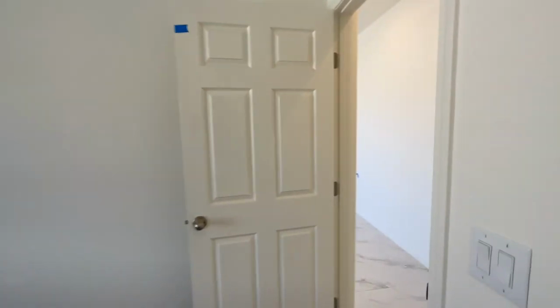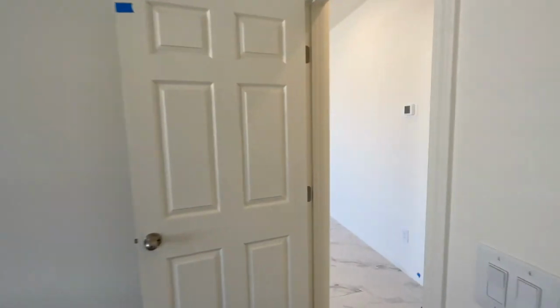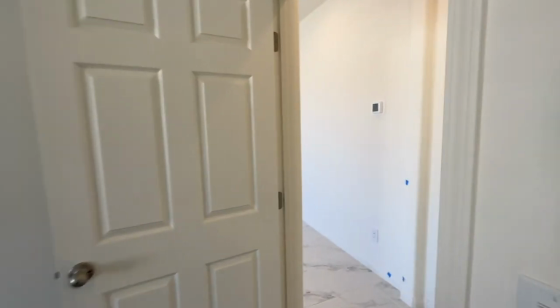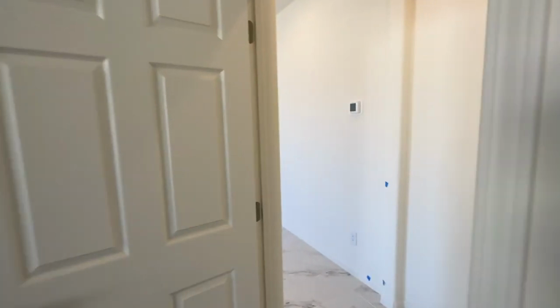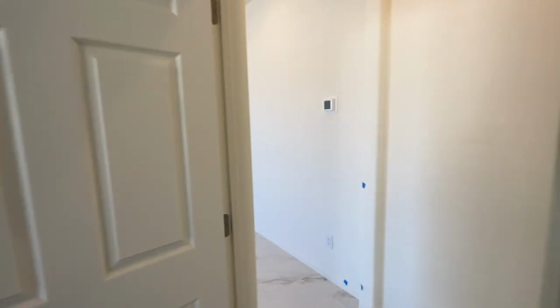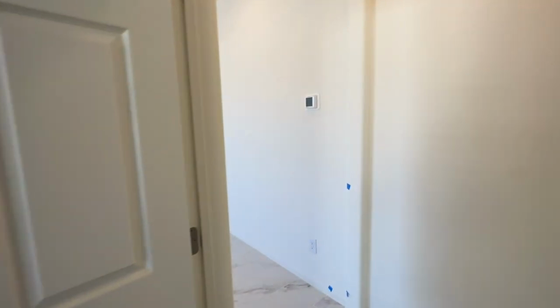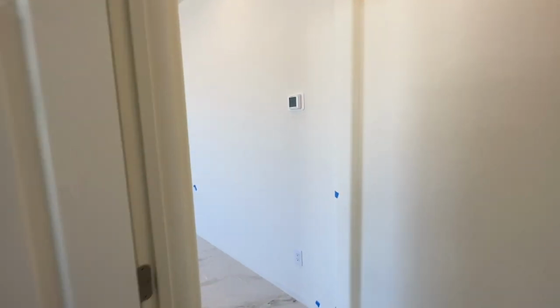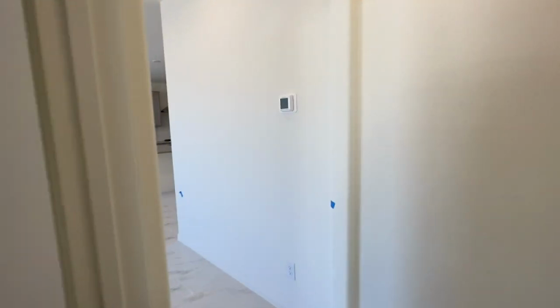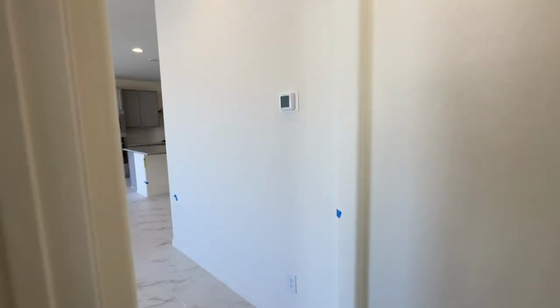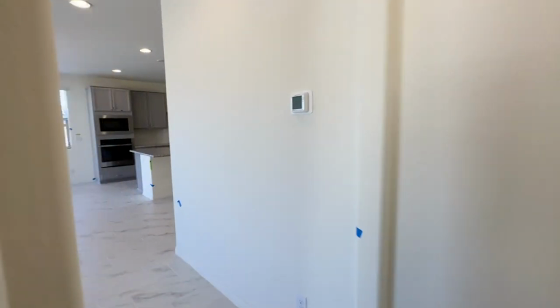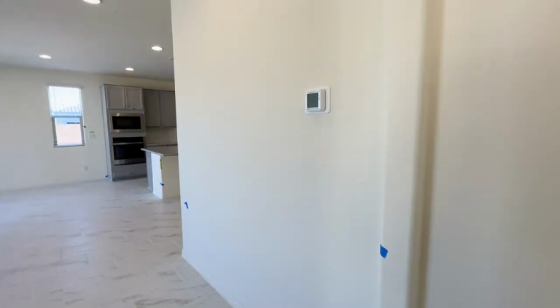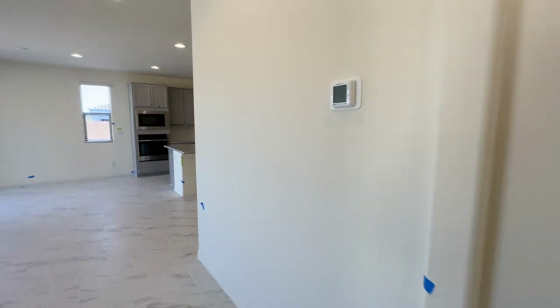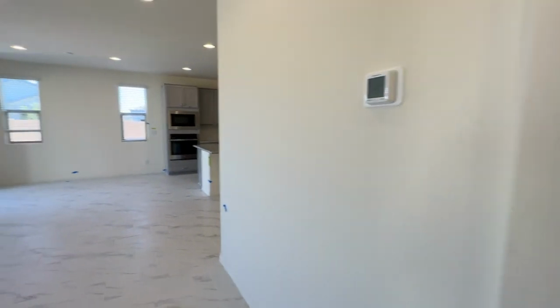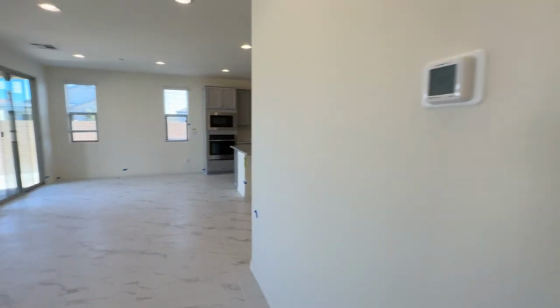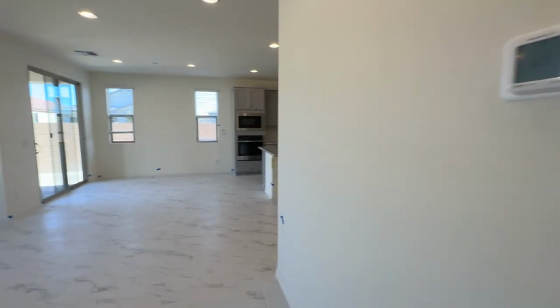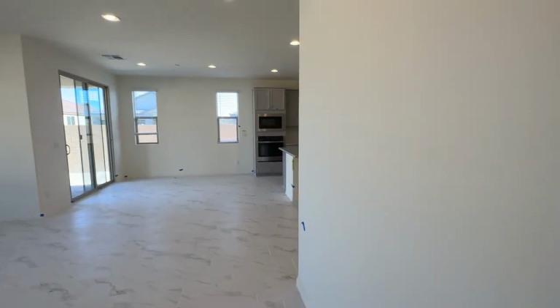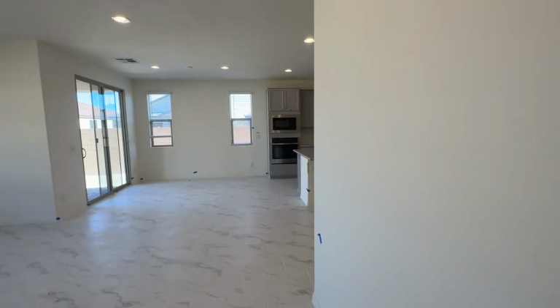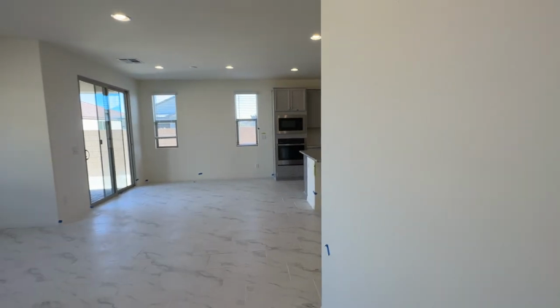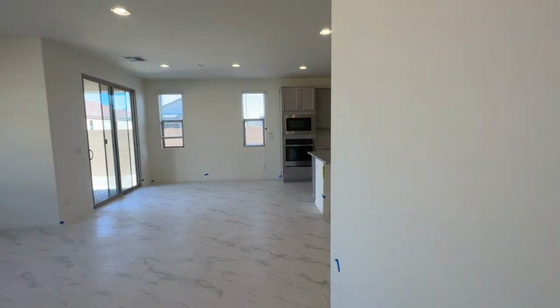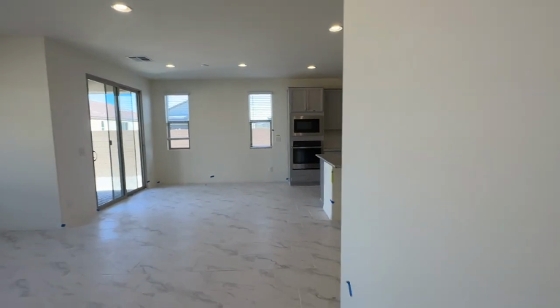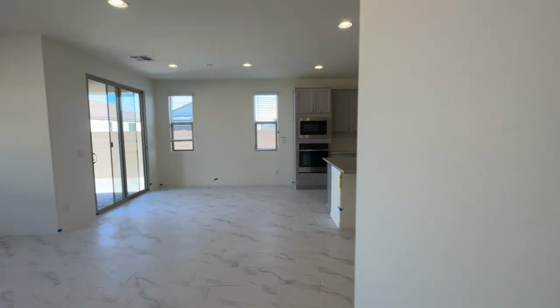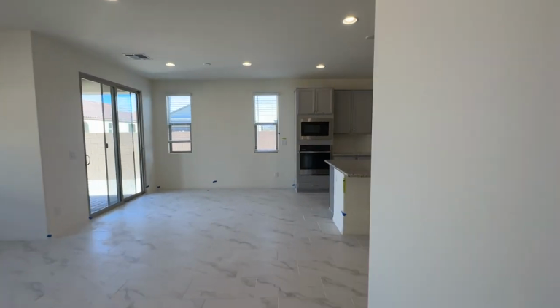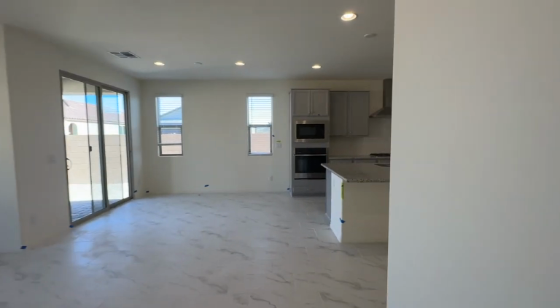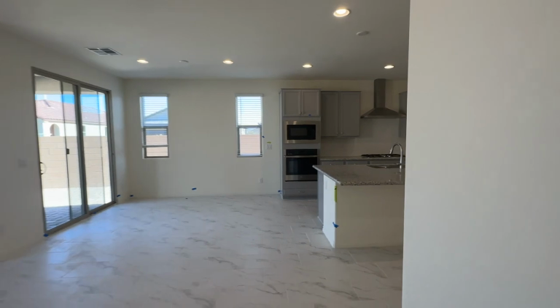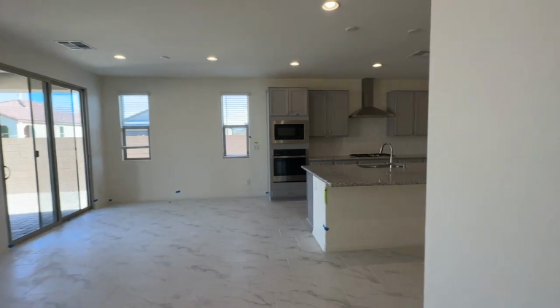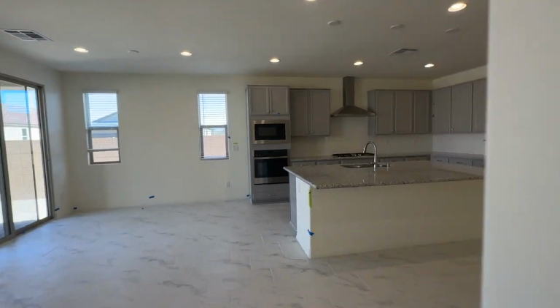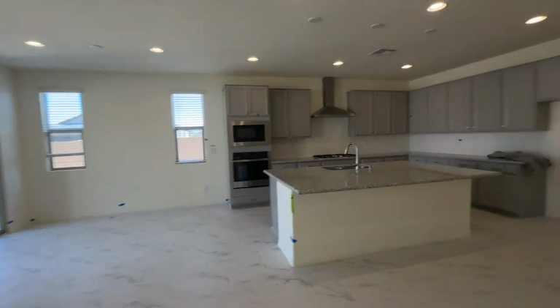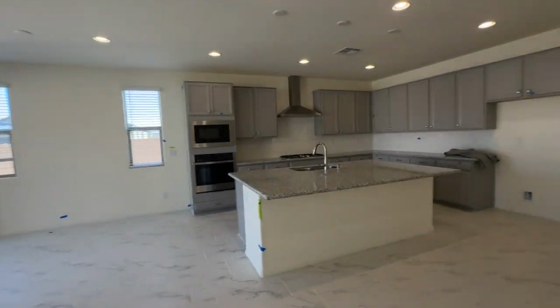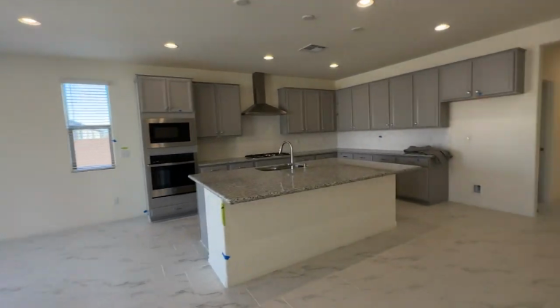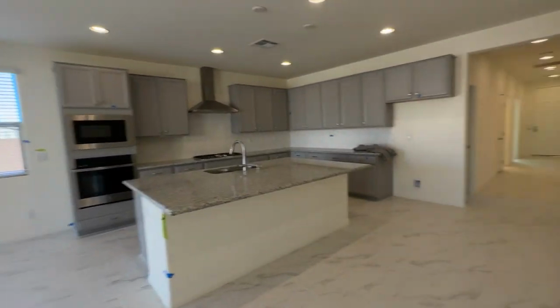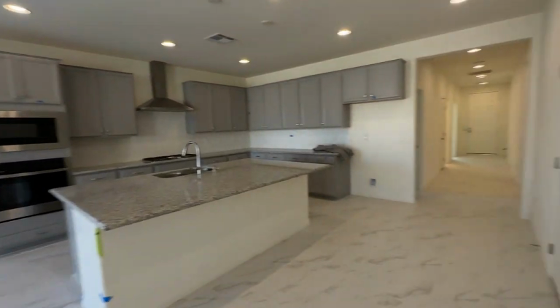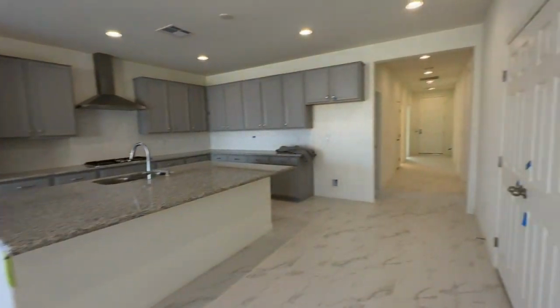Let's go through the garage and then the backyard, and I will conclude this tour.